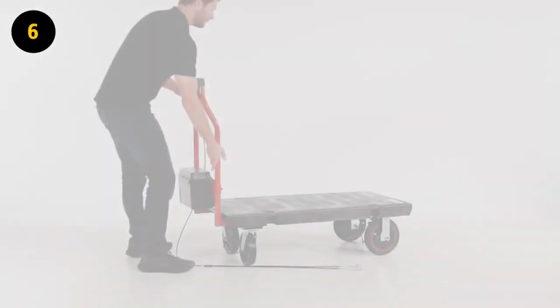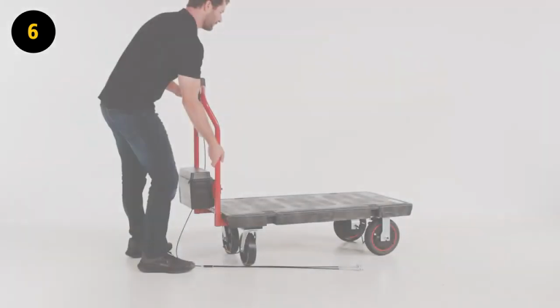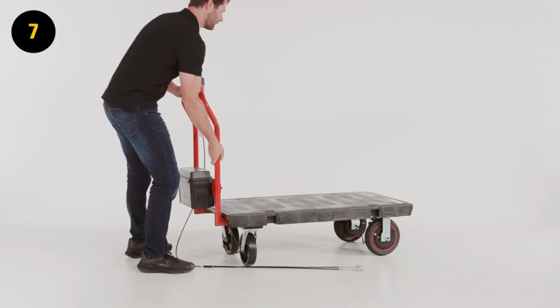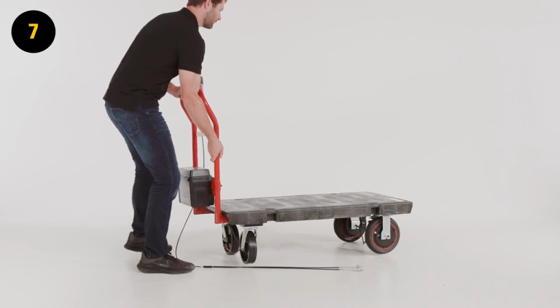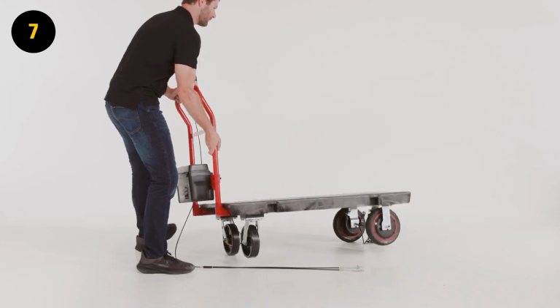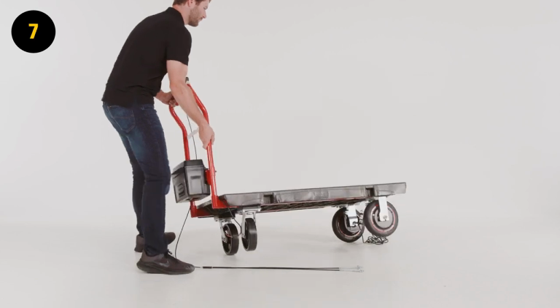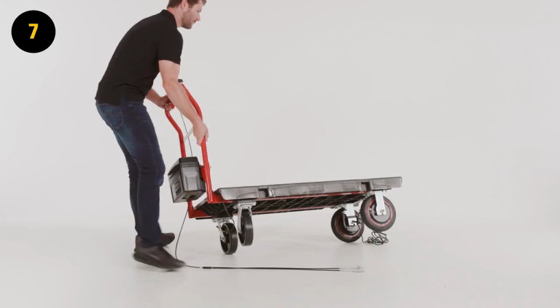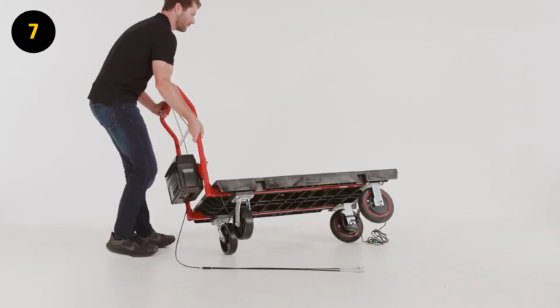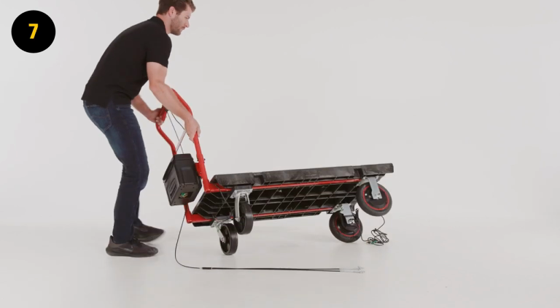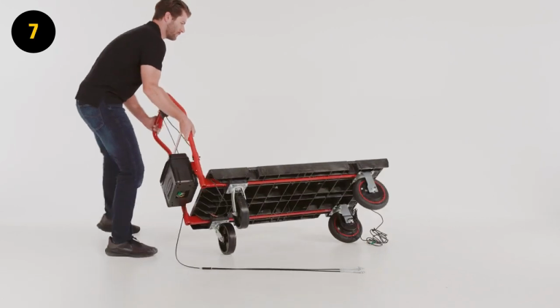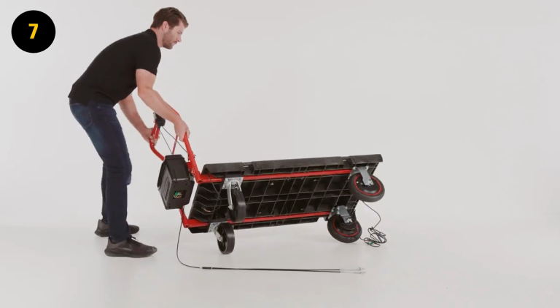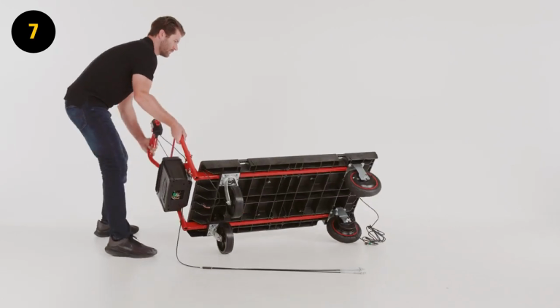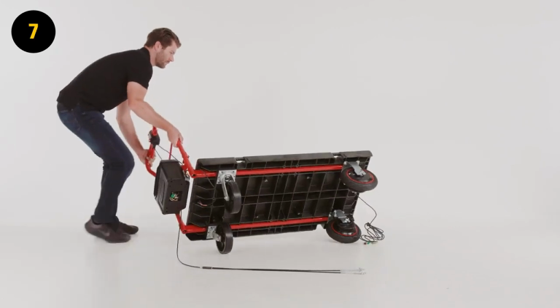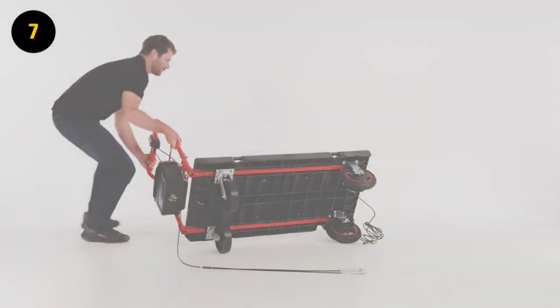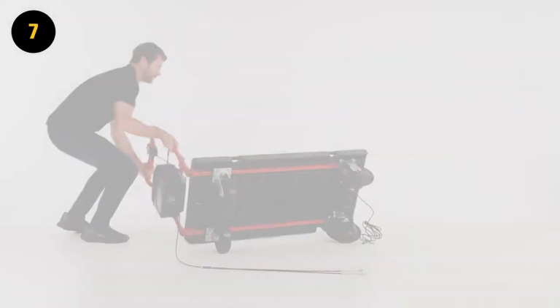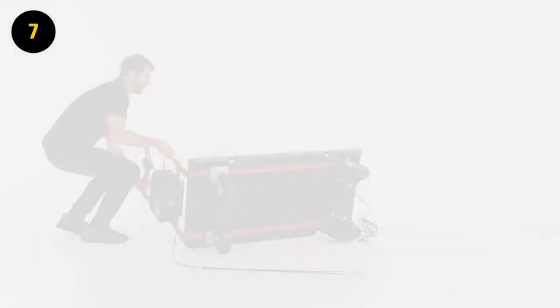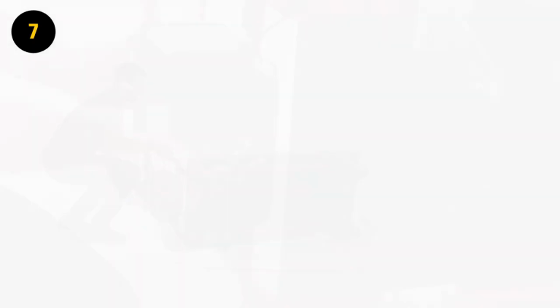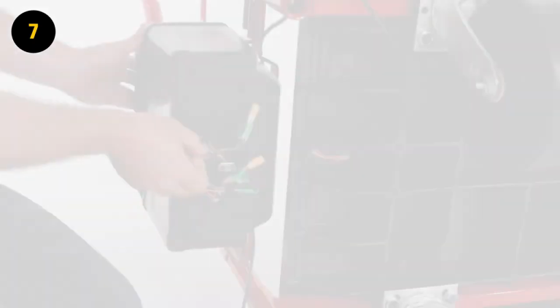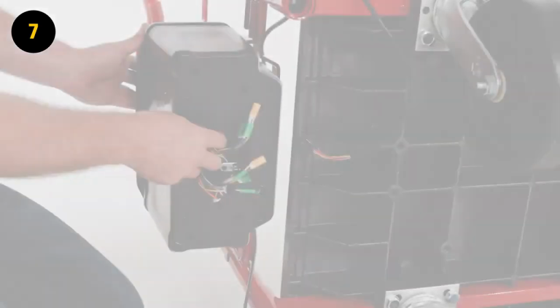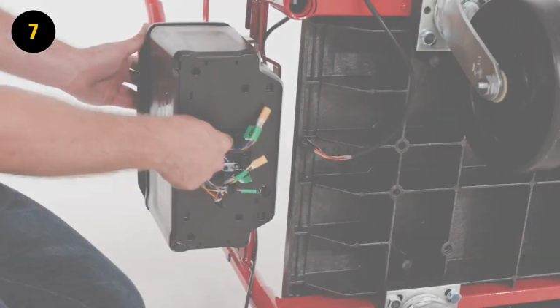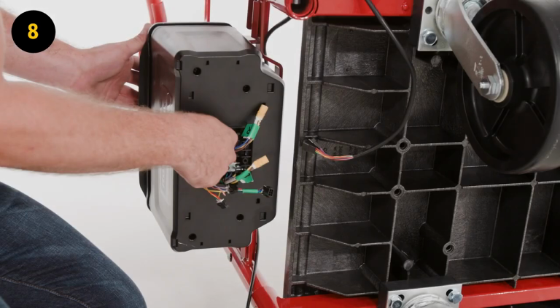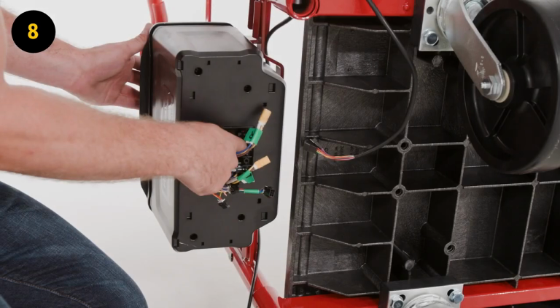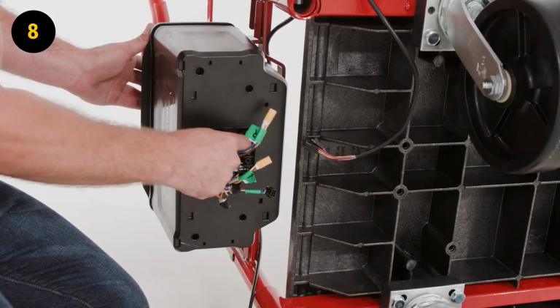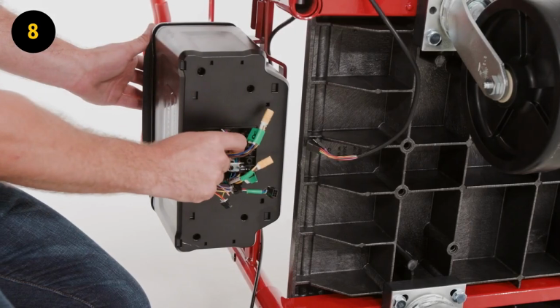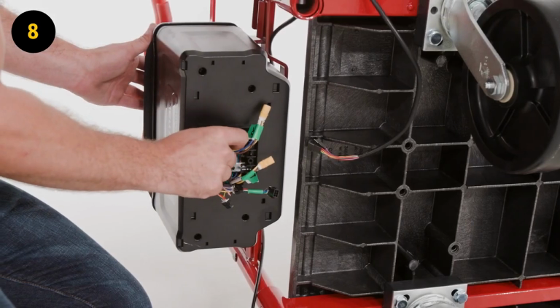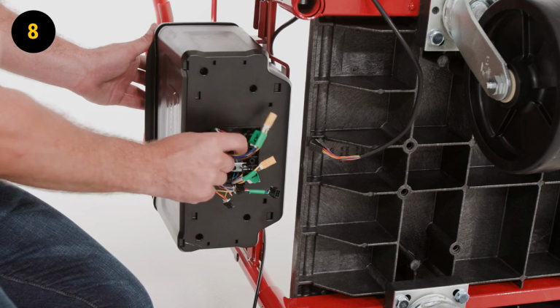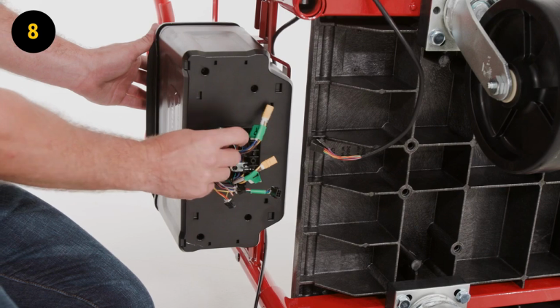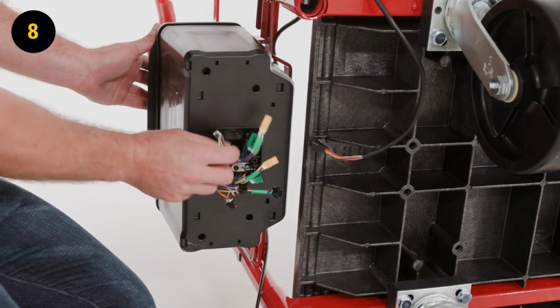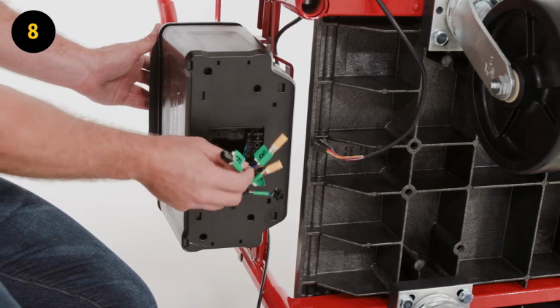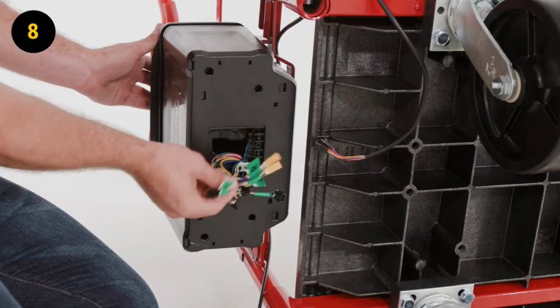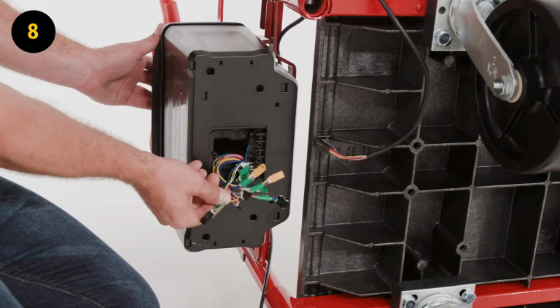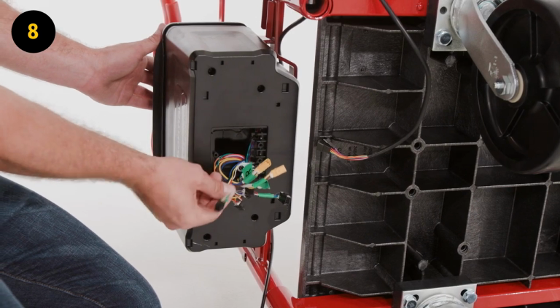Step 7. Flip the platform truck on its side. Step 8. Remove the connections from the battery compartment.